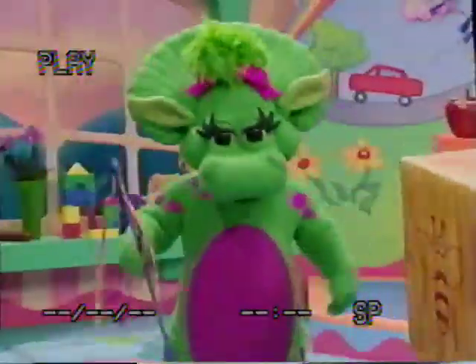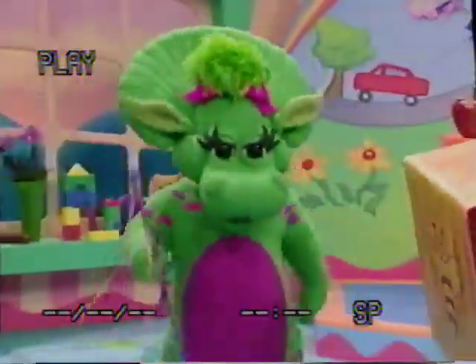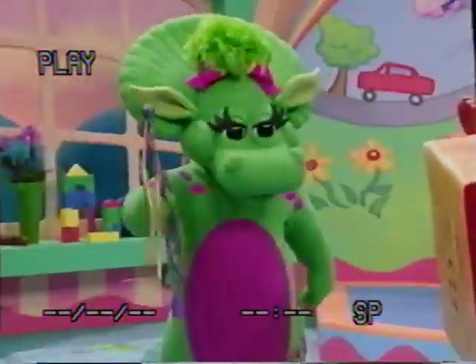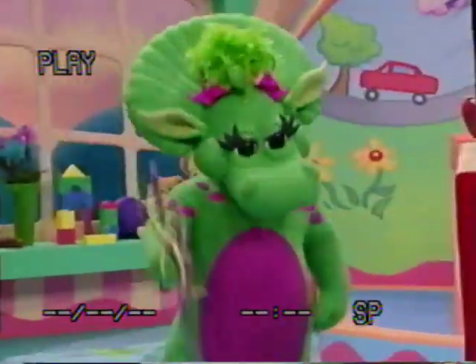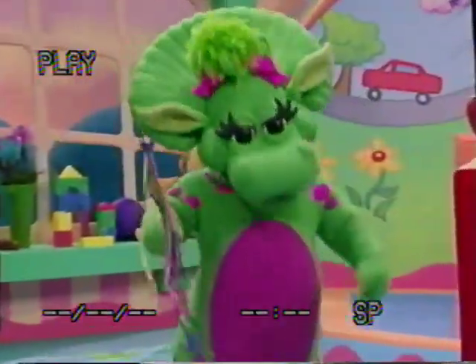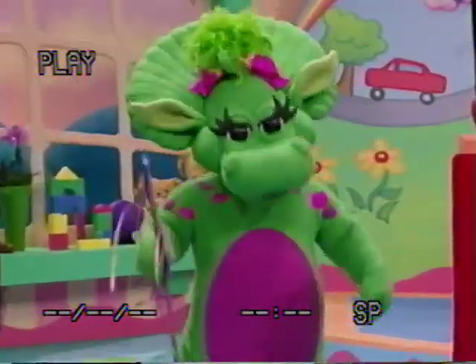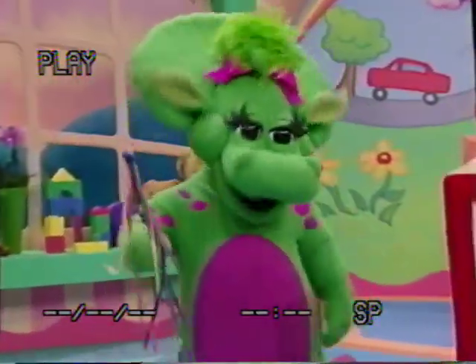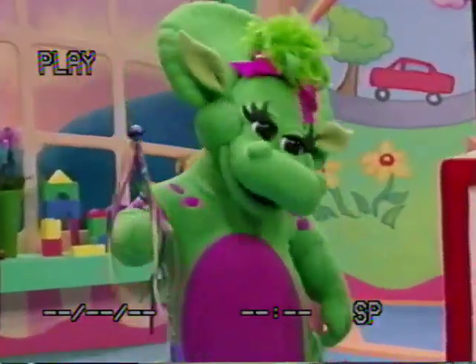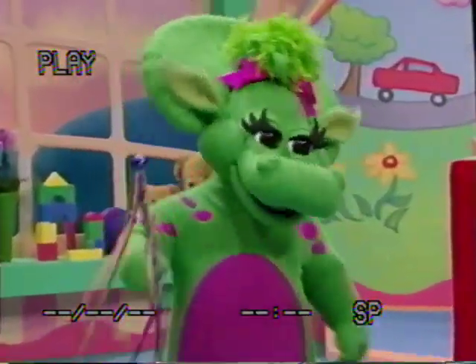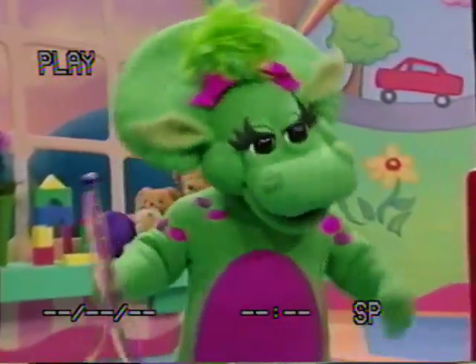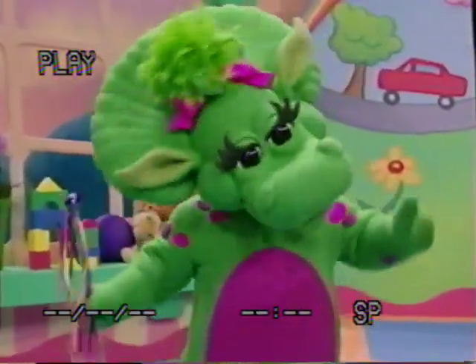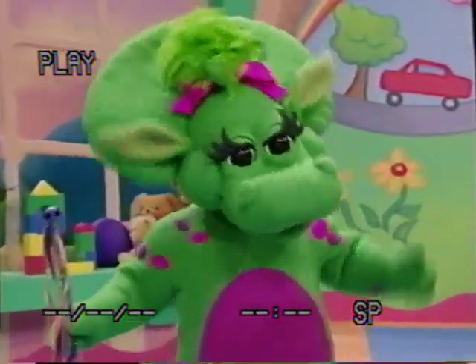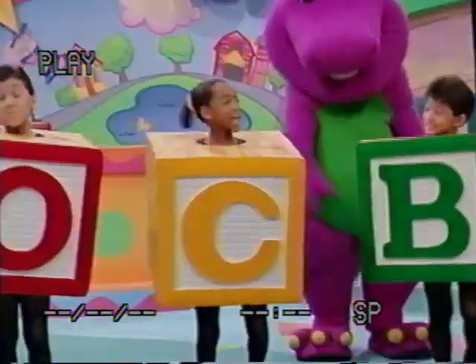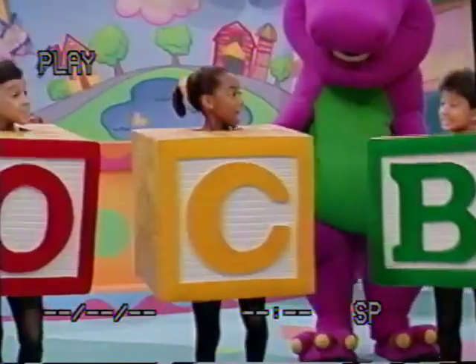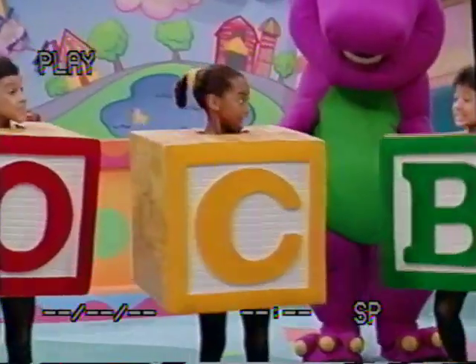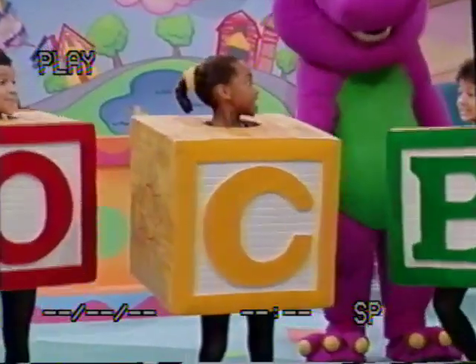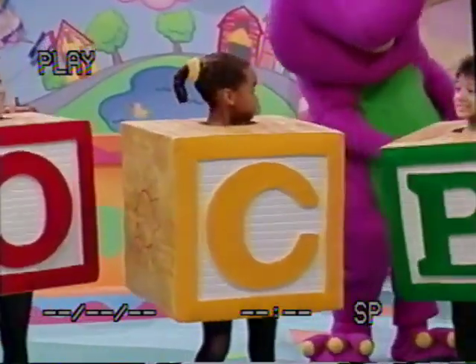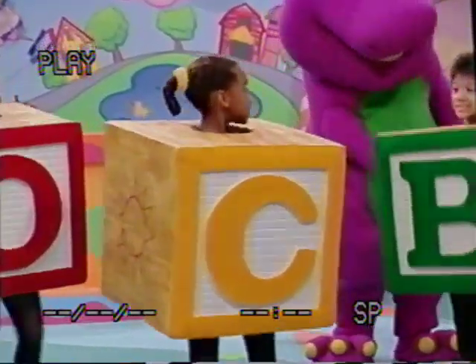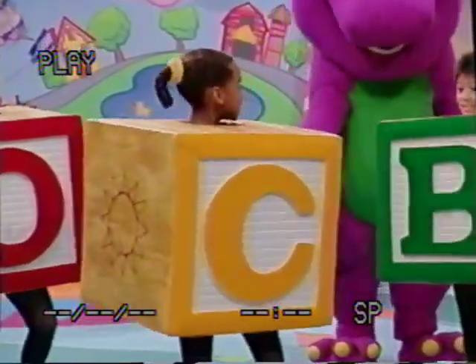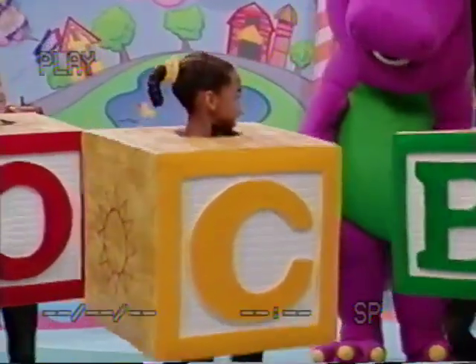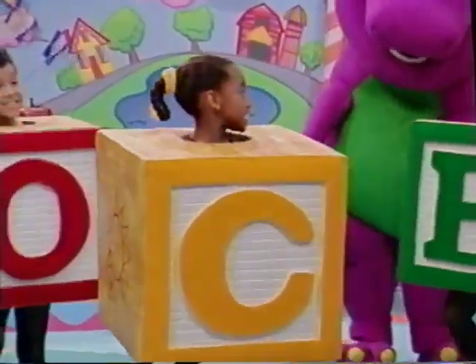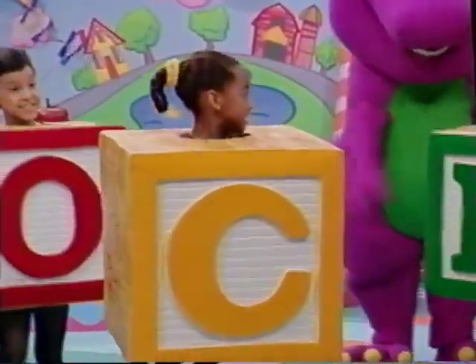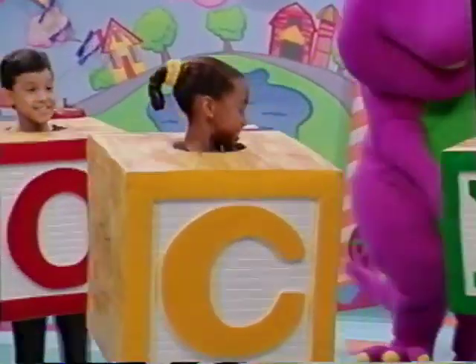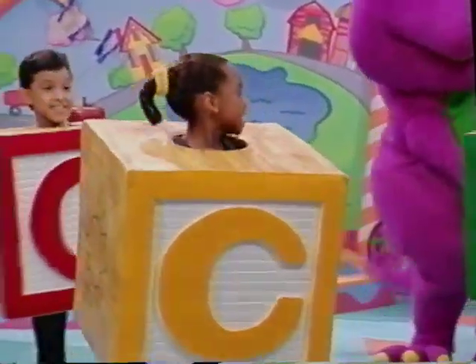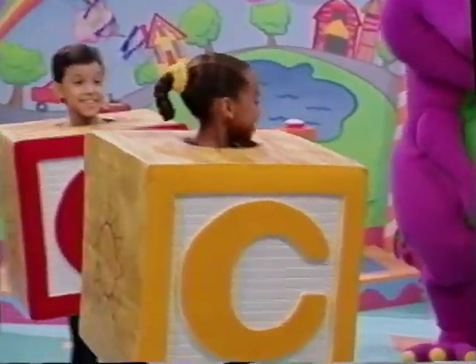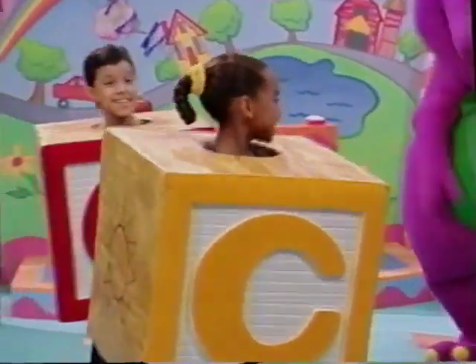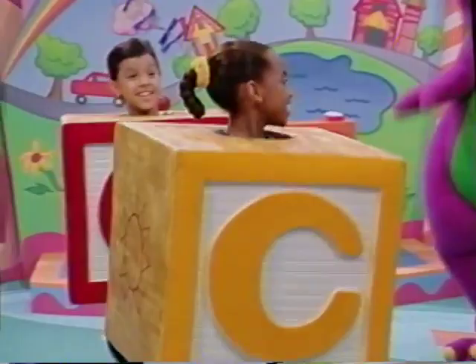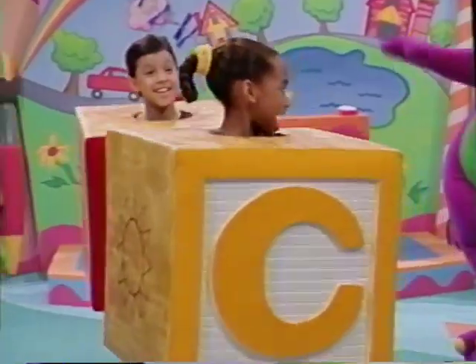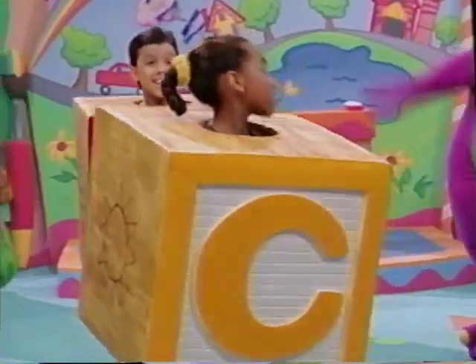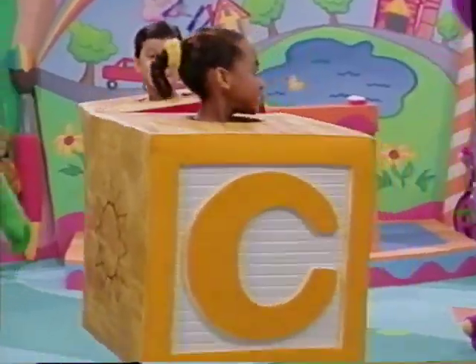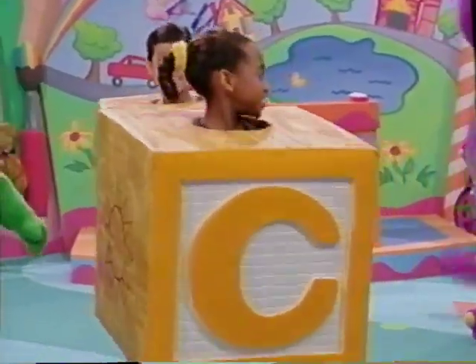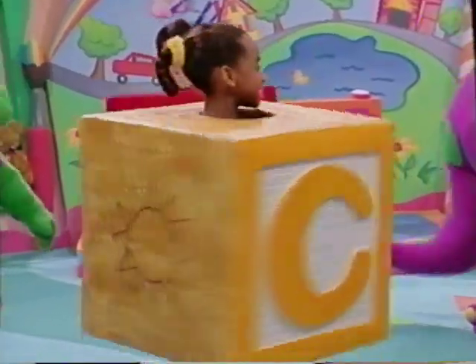It's time to do our ABCs. A, B, C, D, E, F, G.